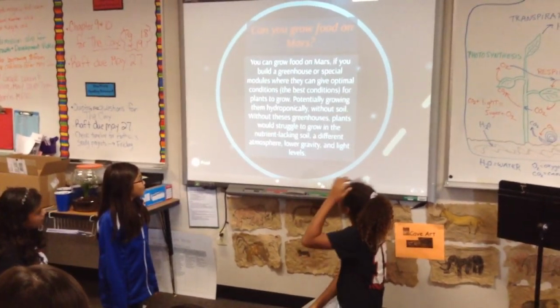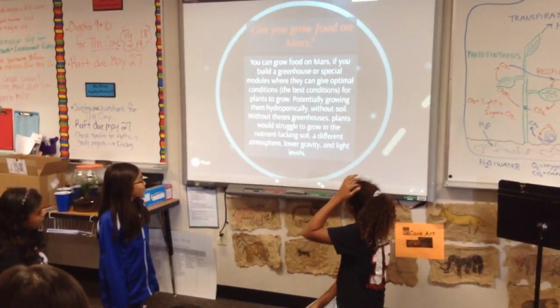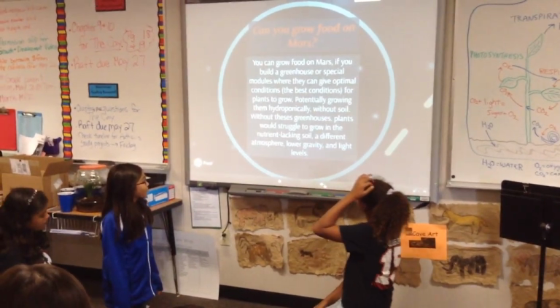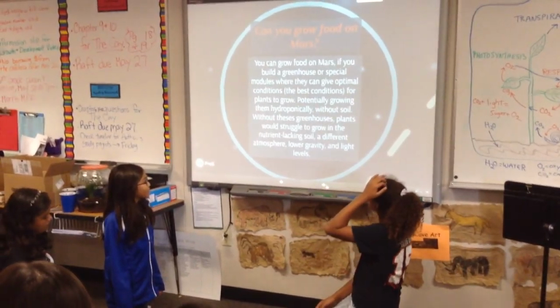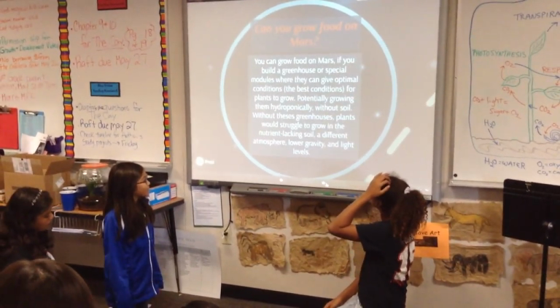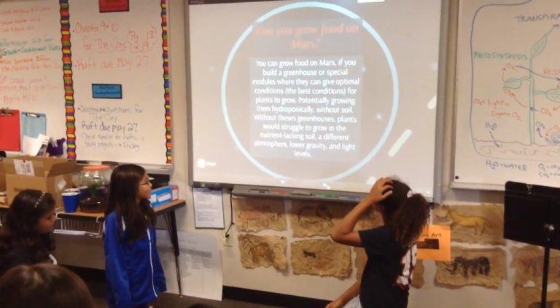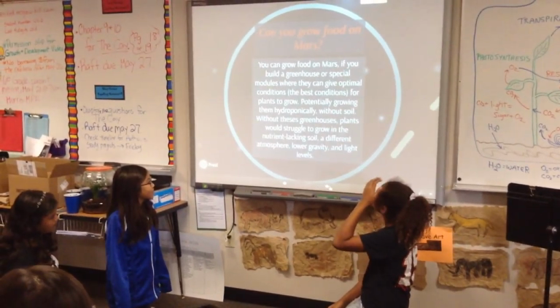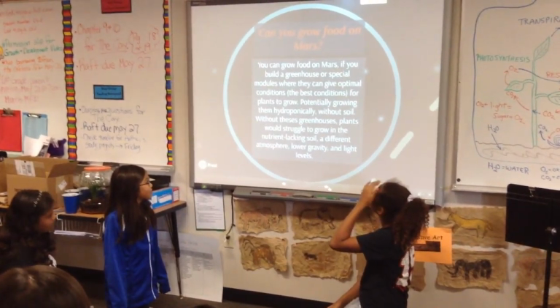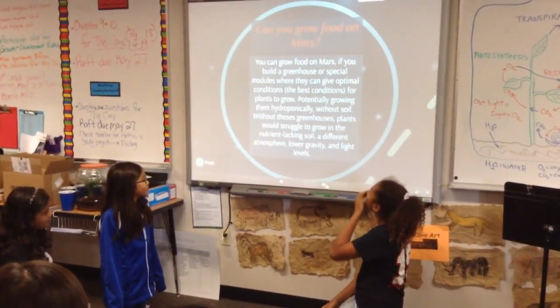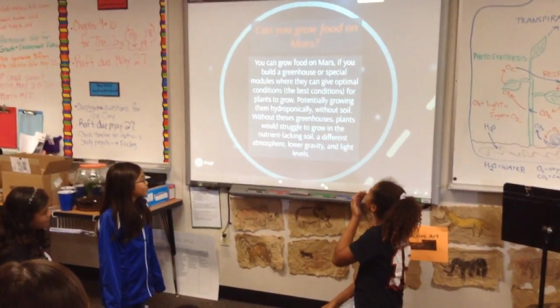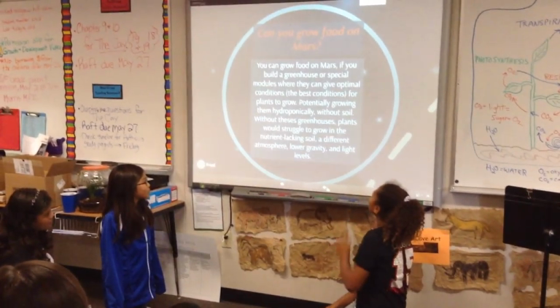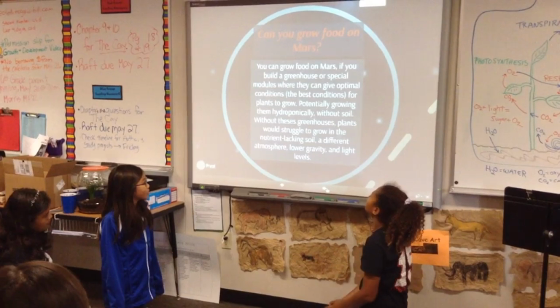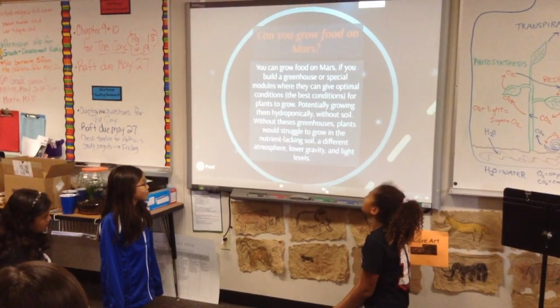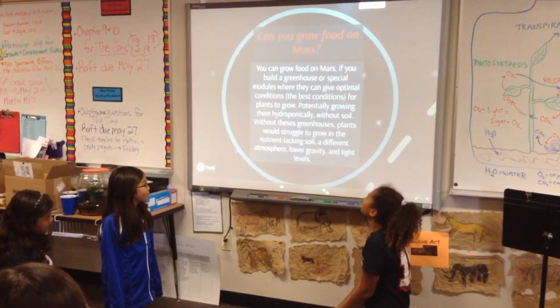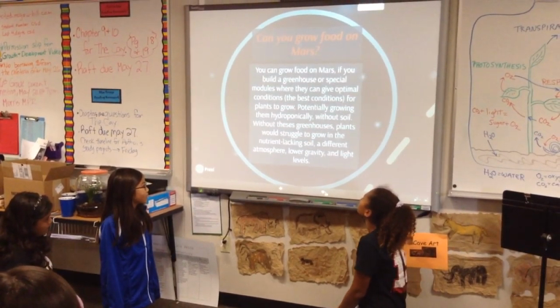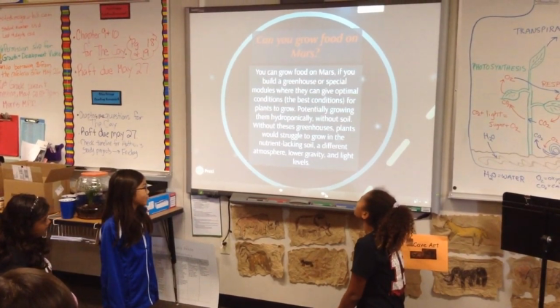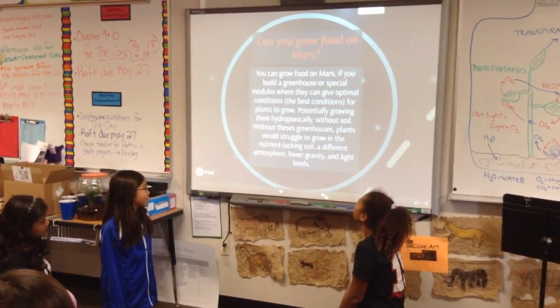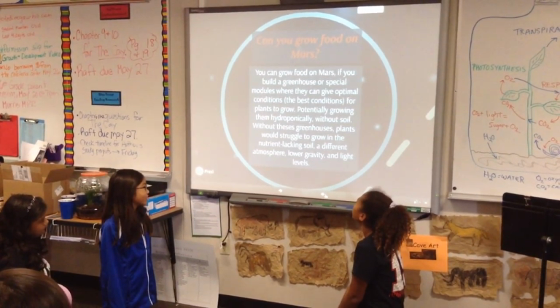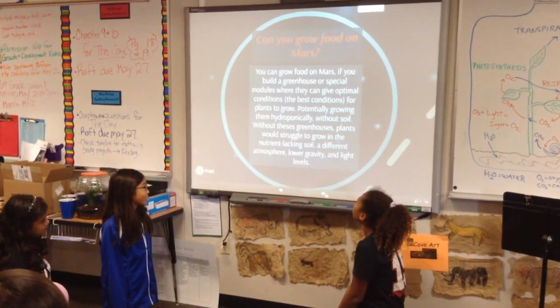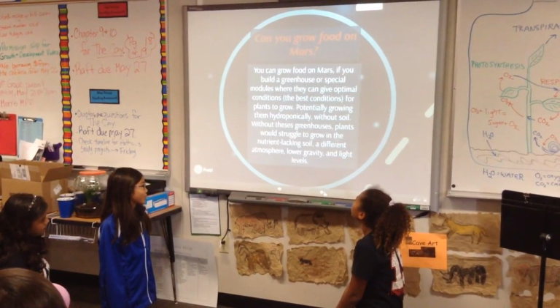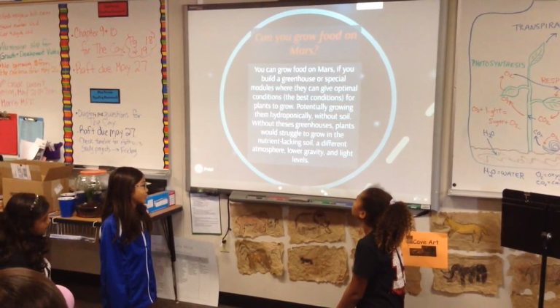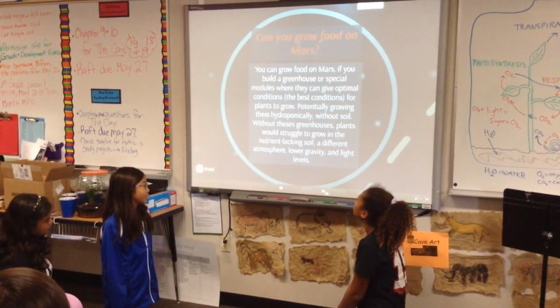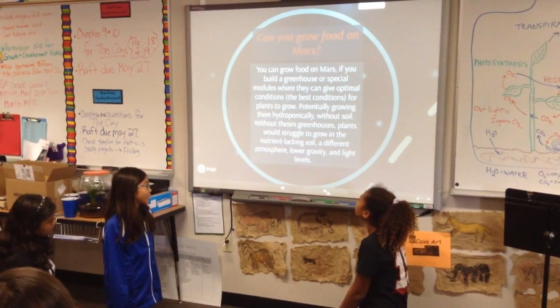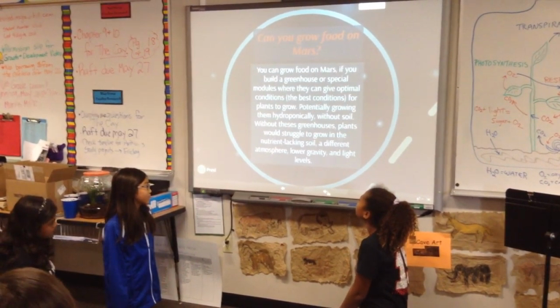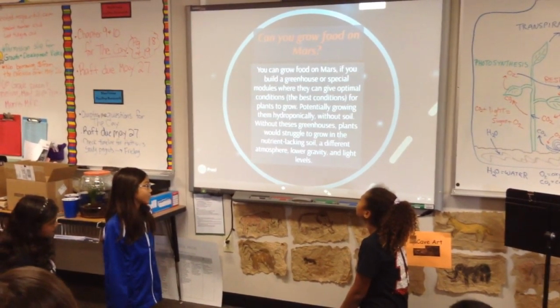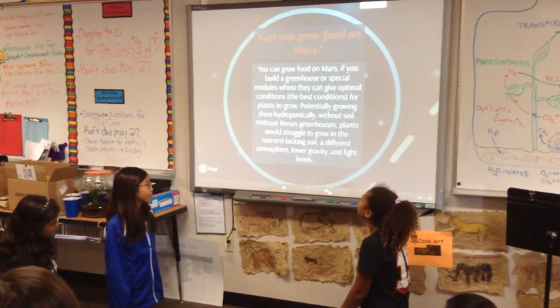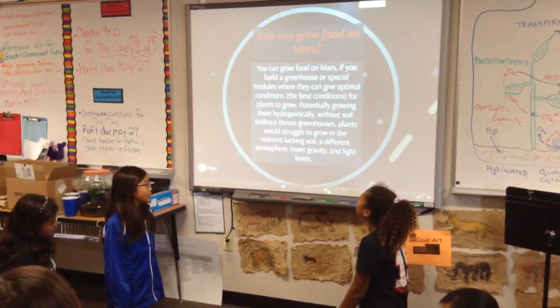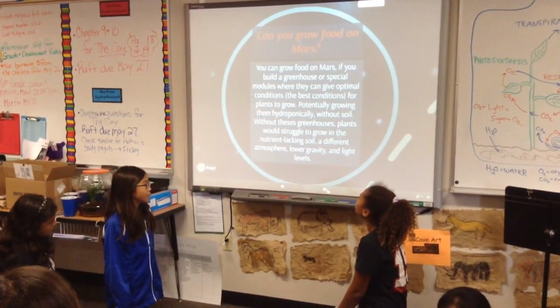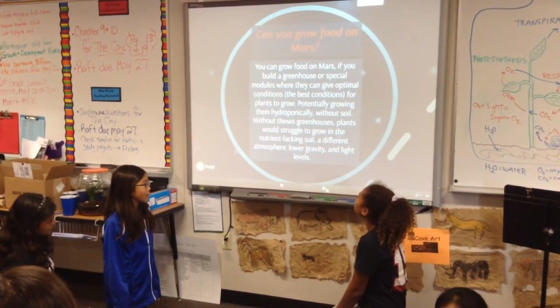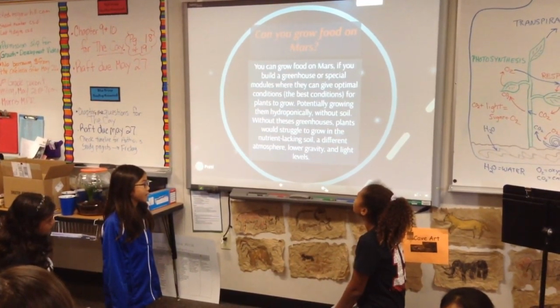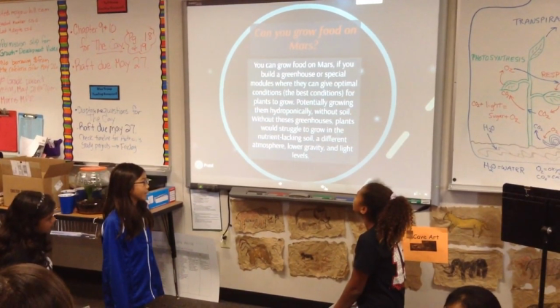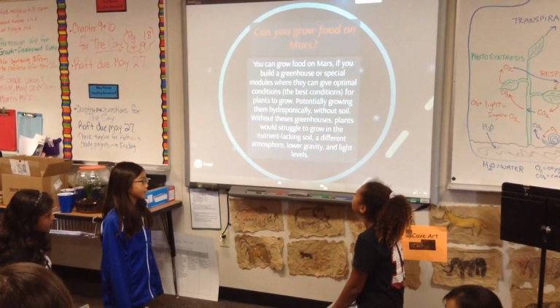Without these greenhouses, plants would struggle to grow due to the thin atmosphere, lower gravity, and light levels.